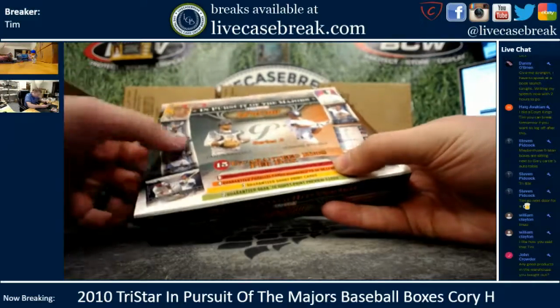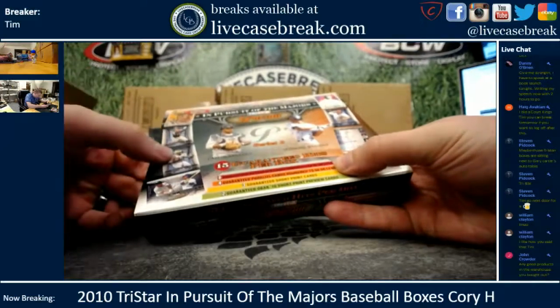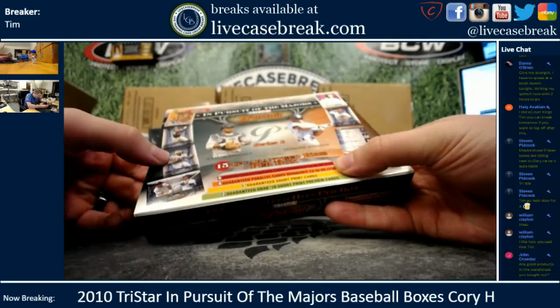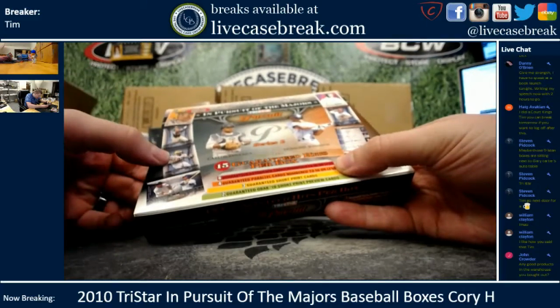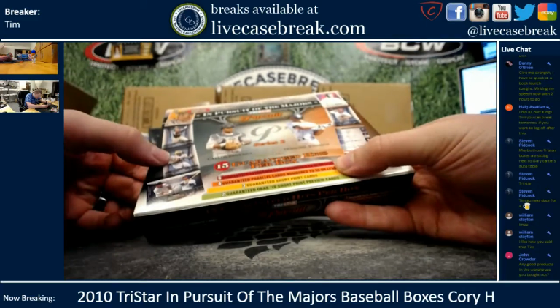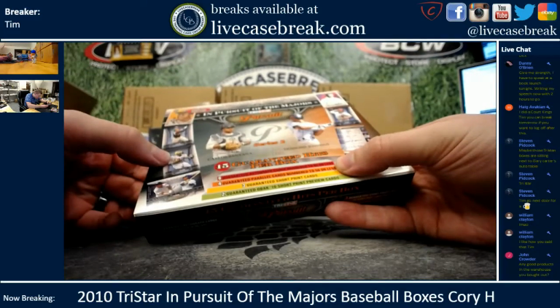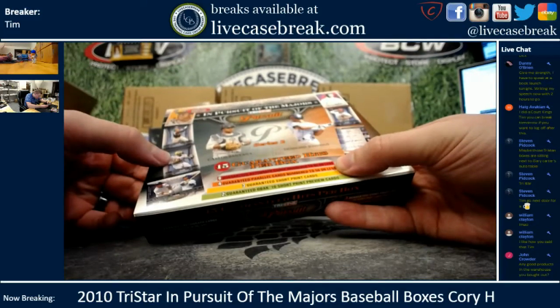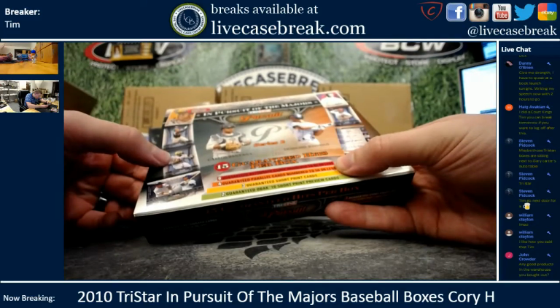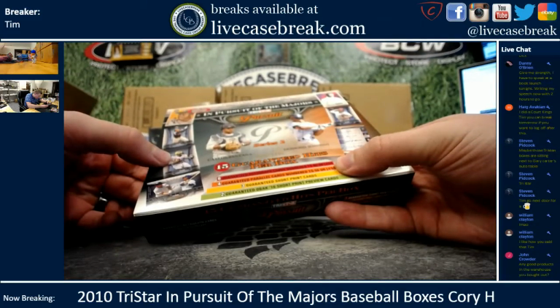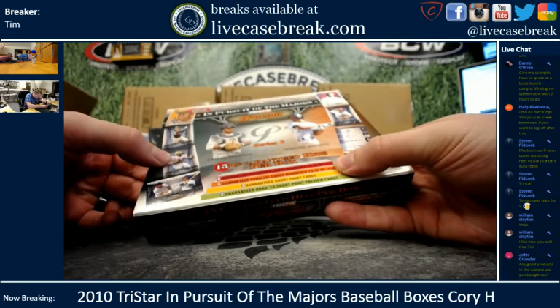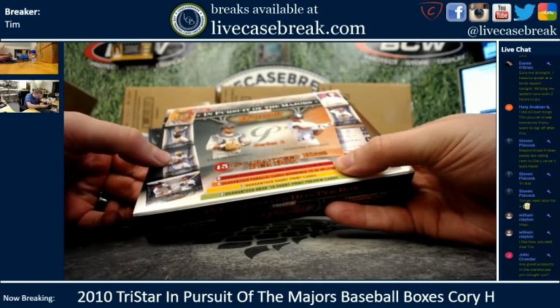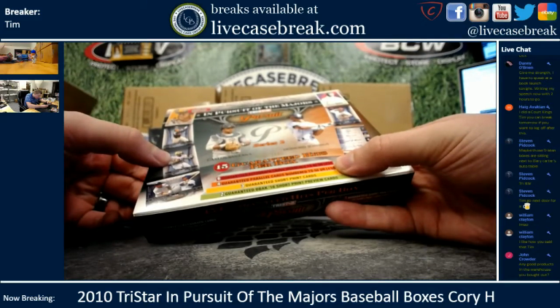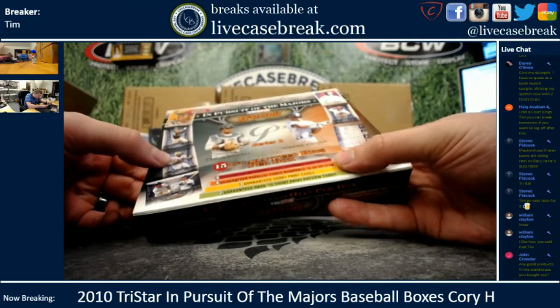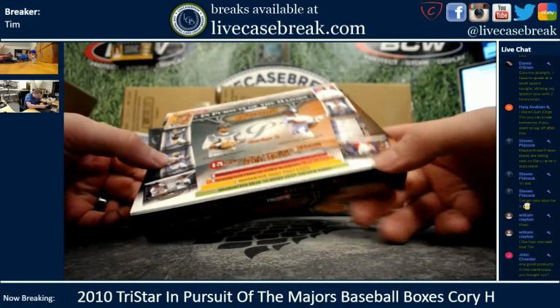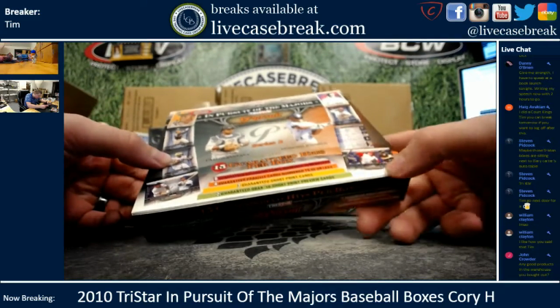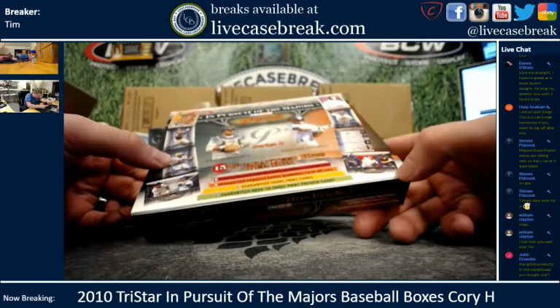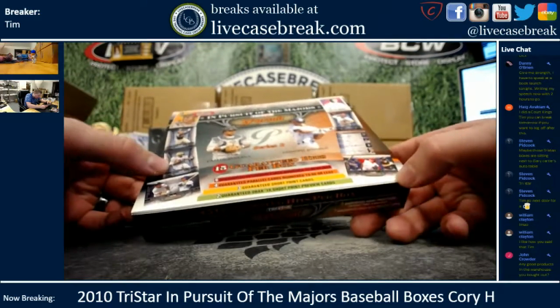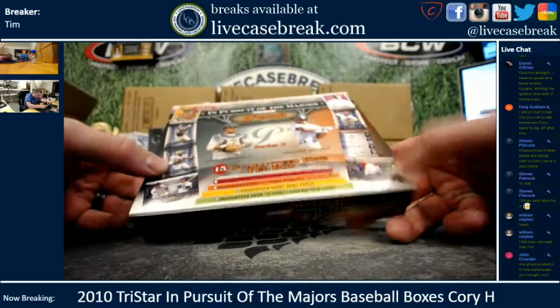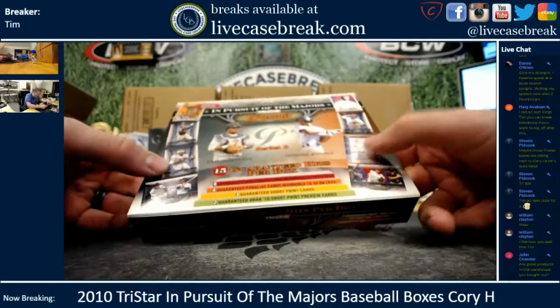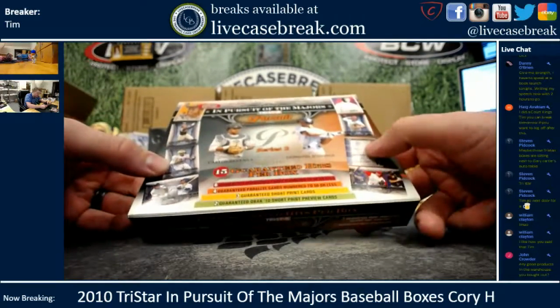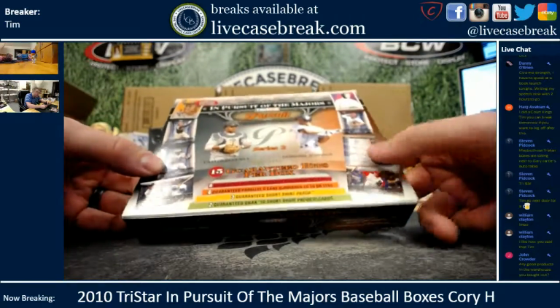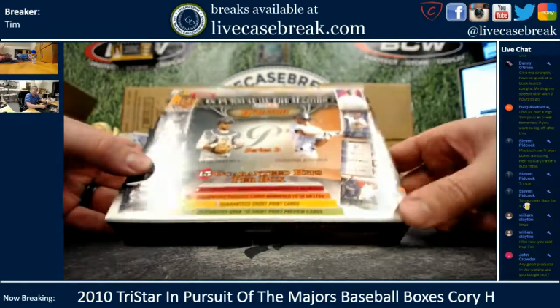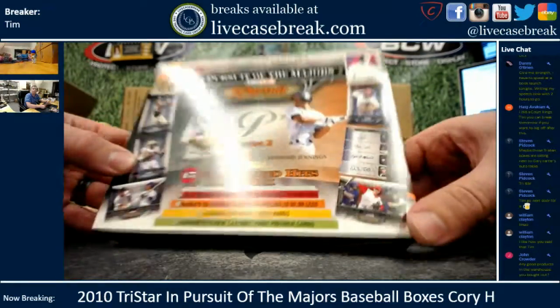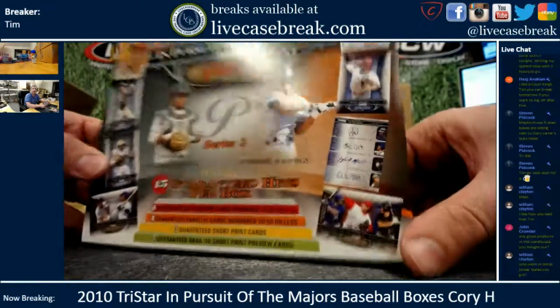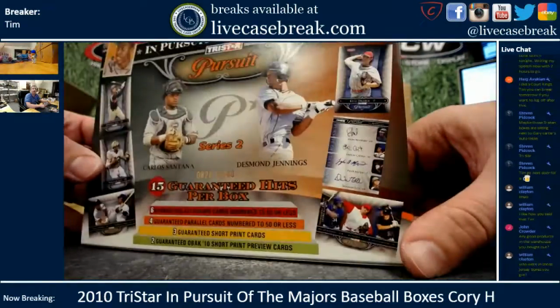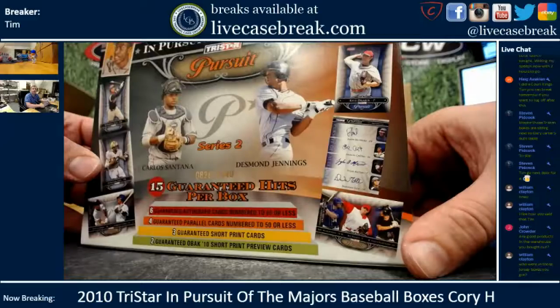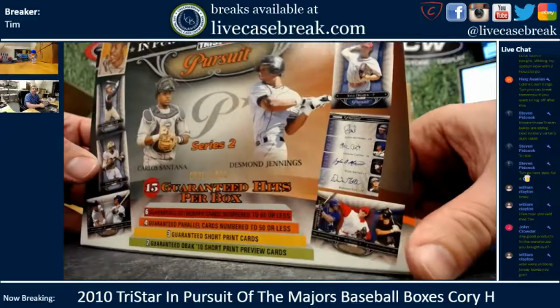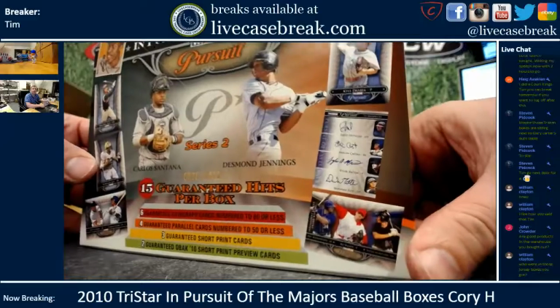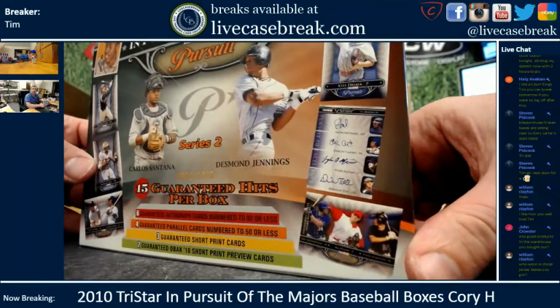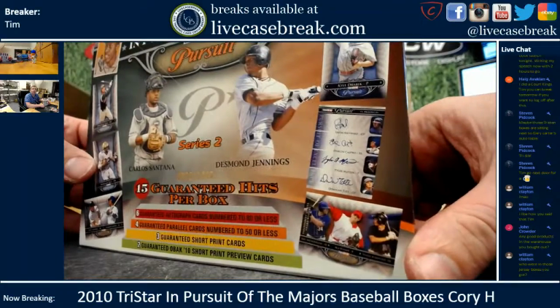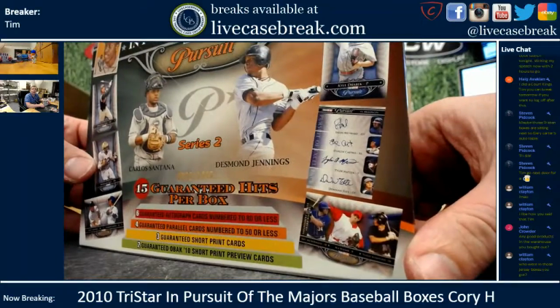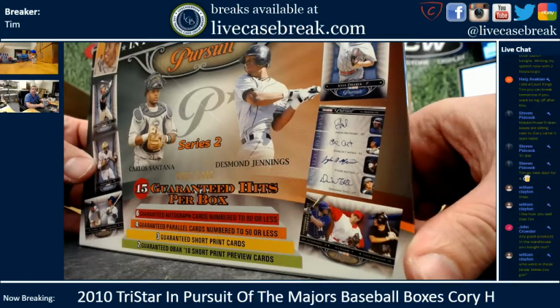Jason Hayward, Tyler Matzik, Donovan Tate, and Starling Castro is the quad-auto on the front of this.